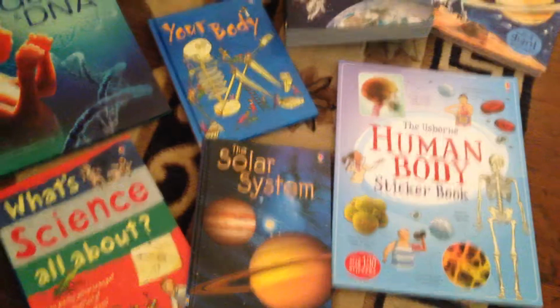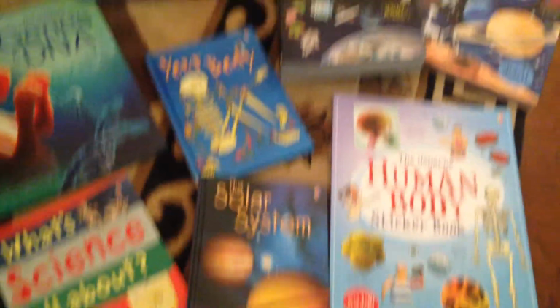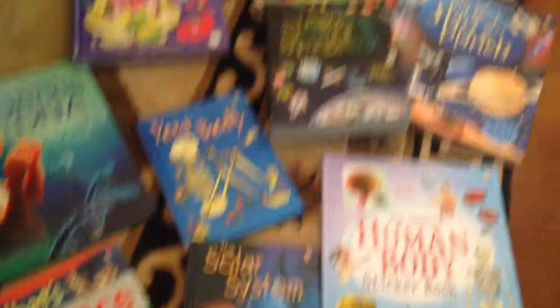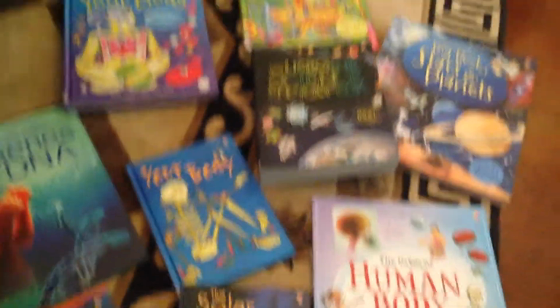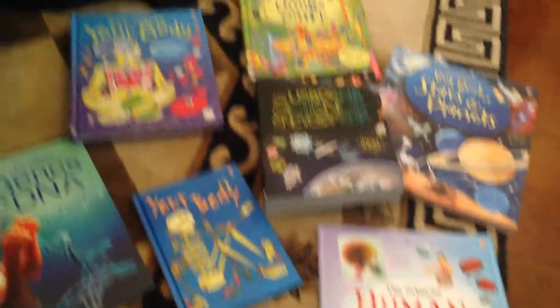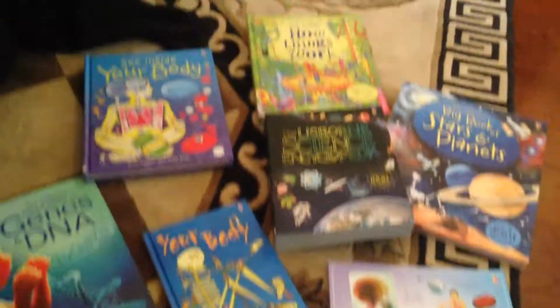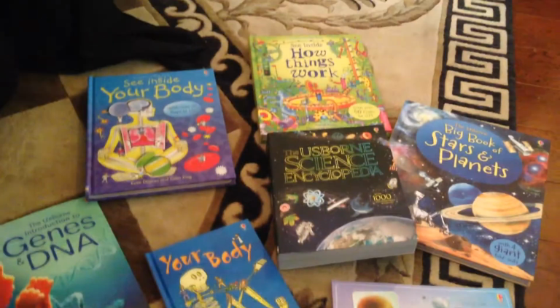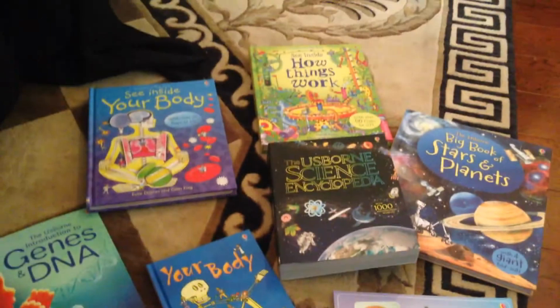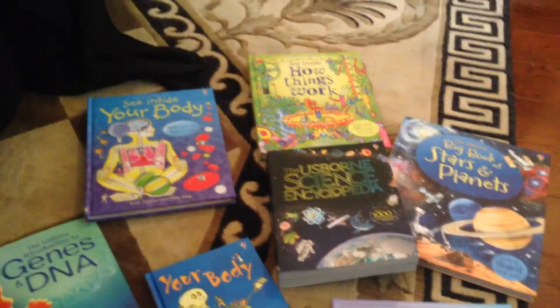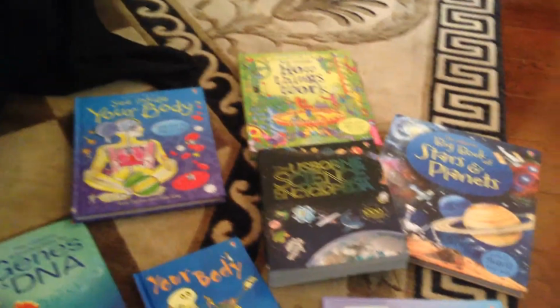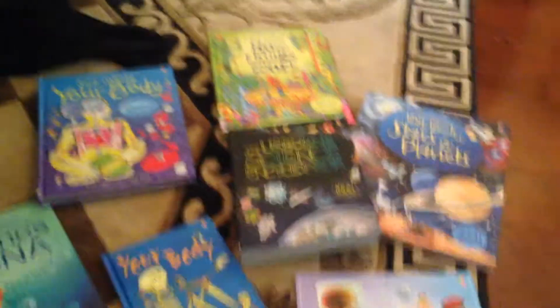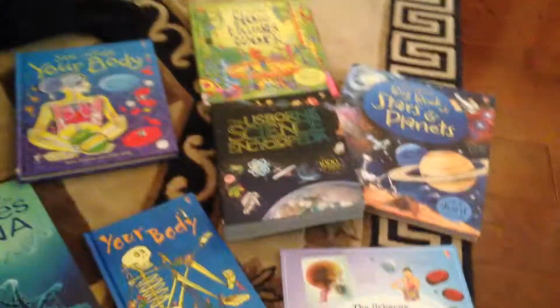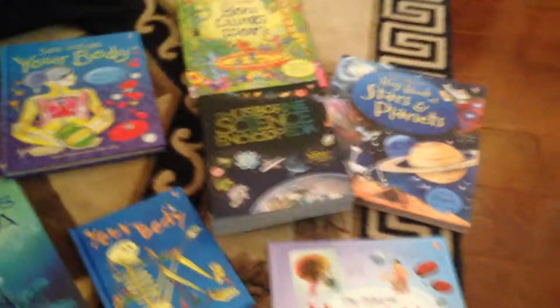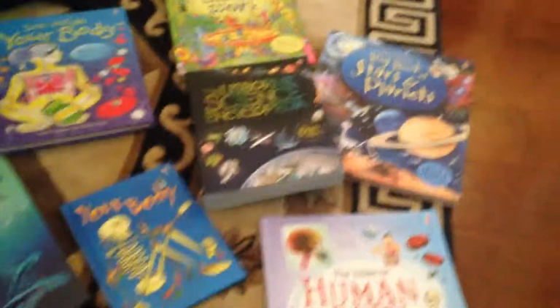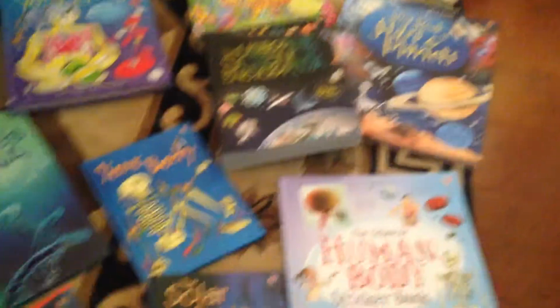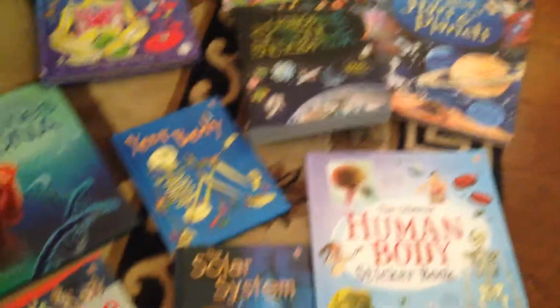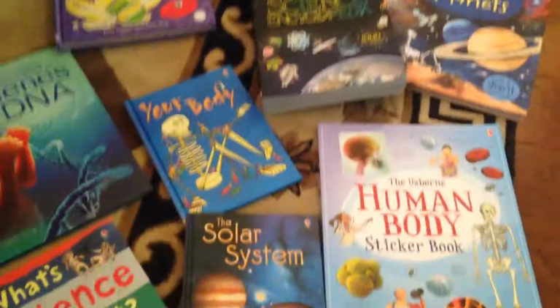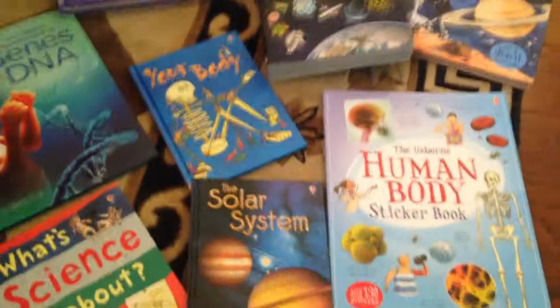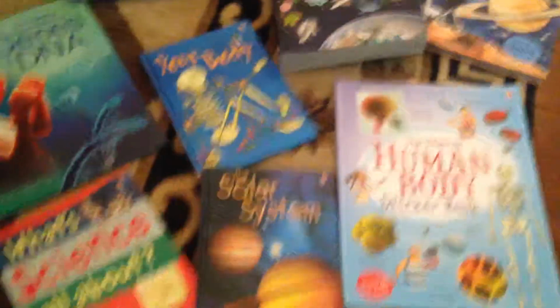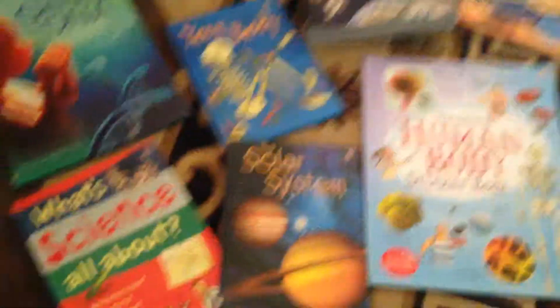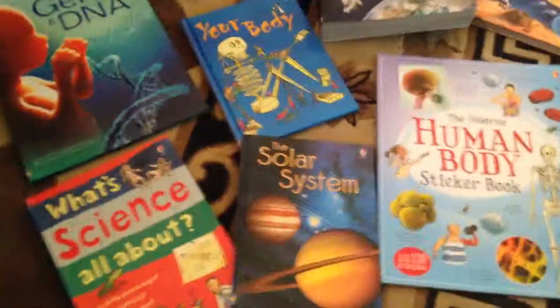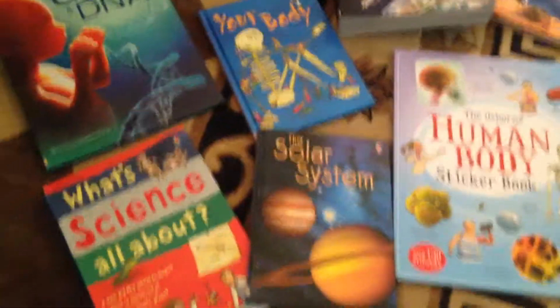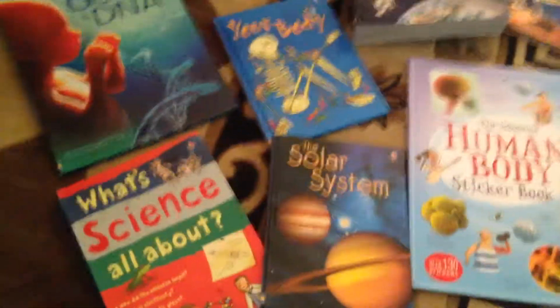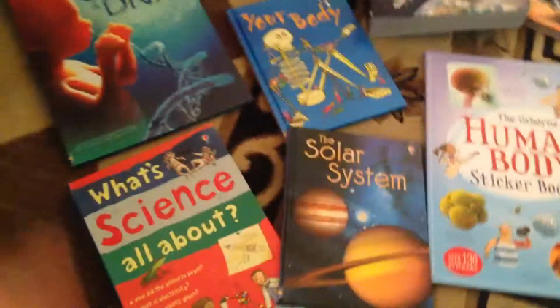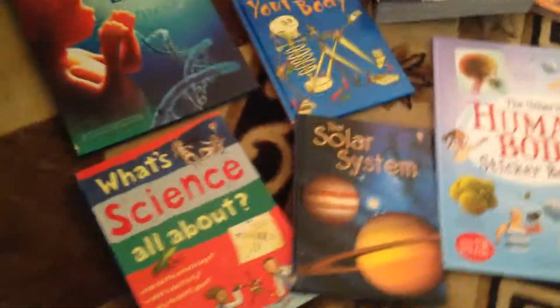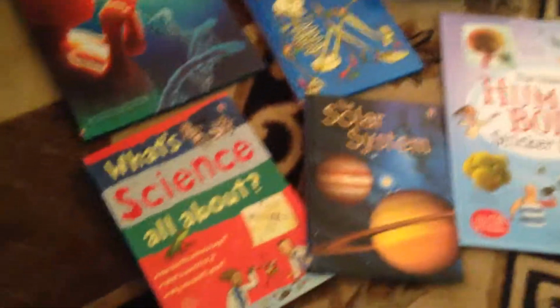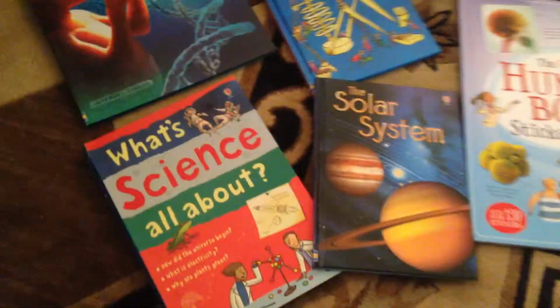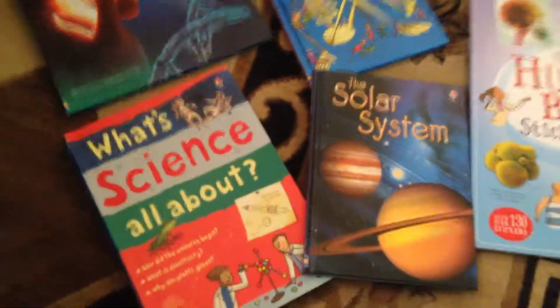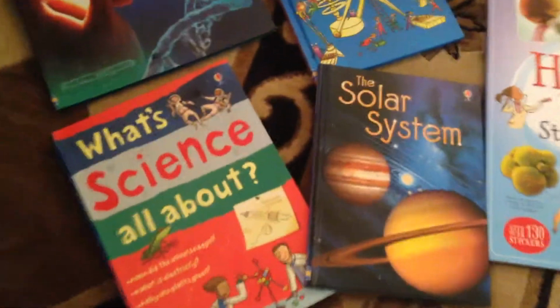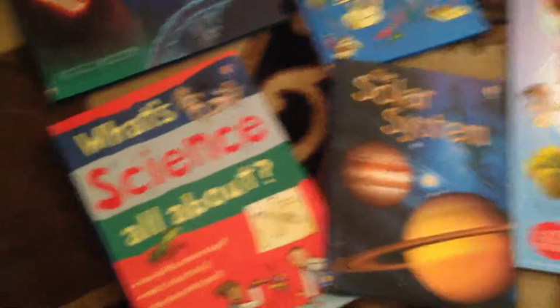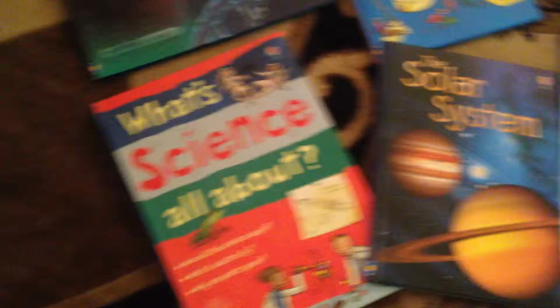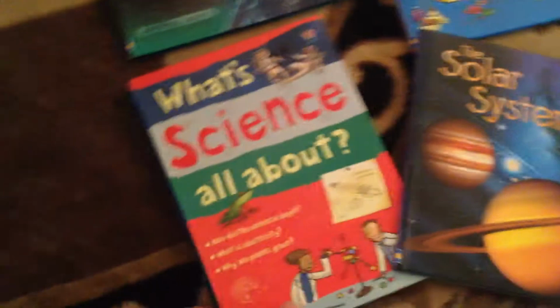Okay, science. Let's talk science. We have so many science books. I have just a few of them right here.